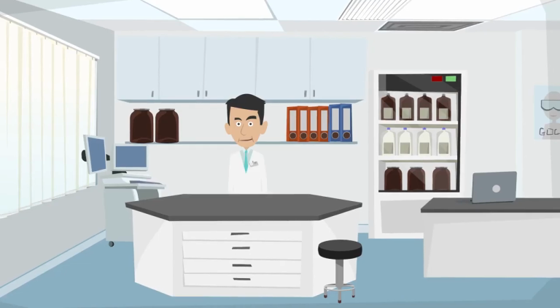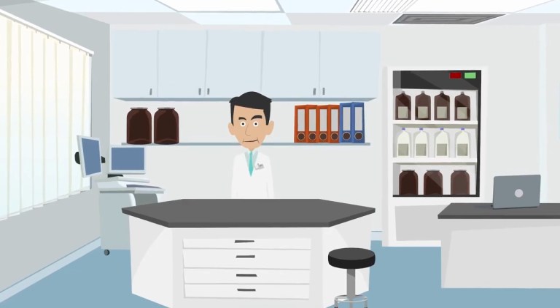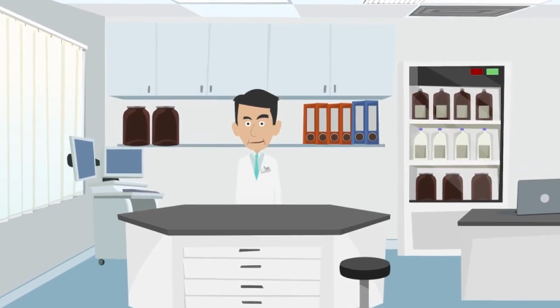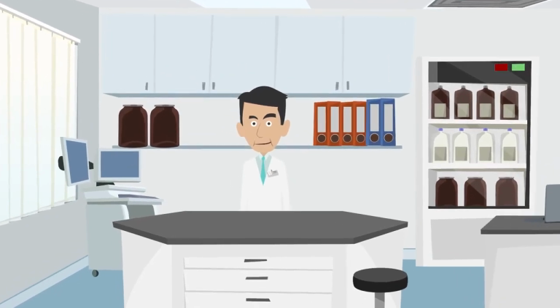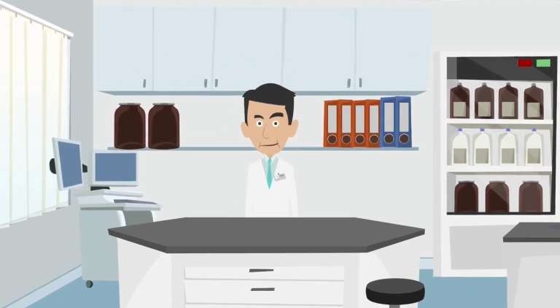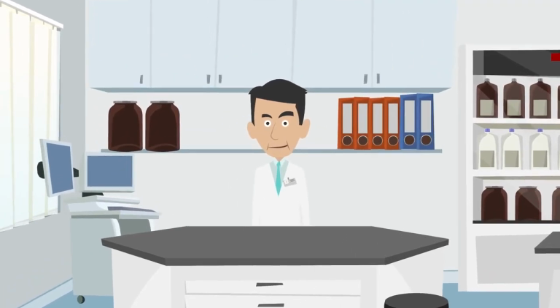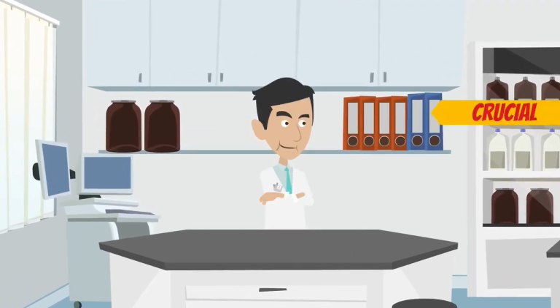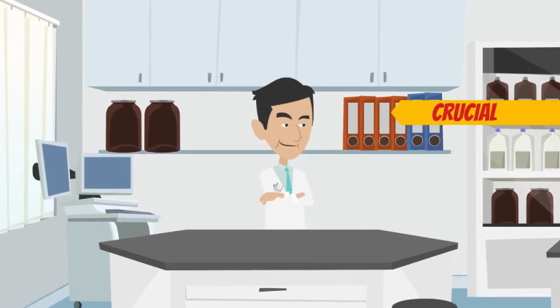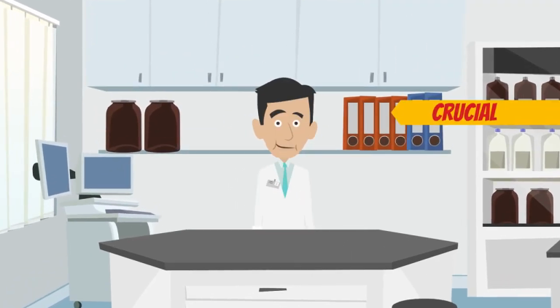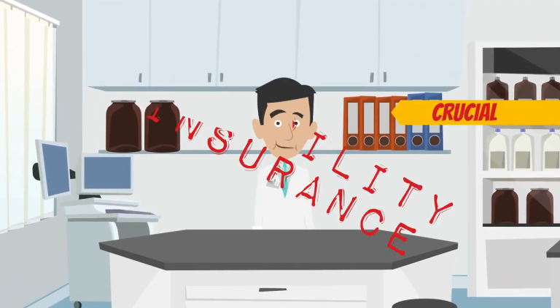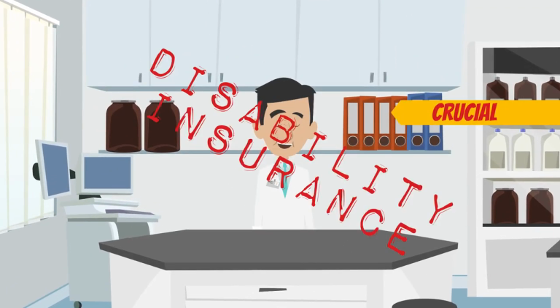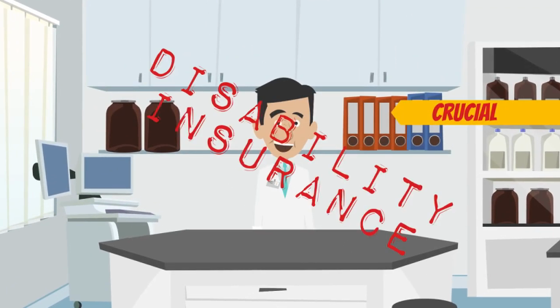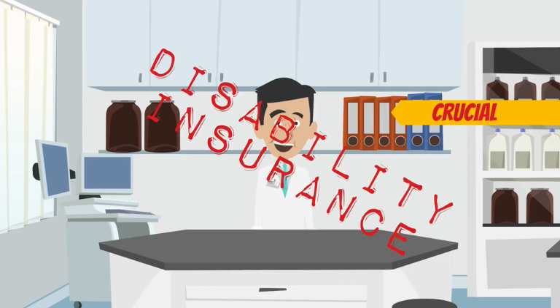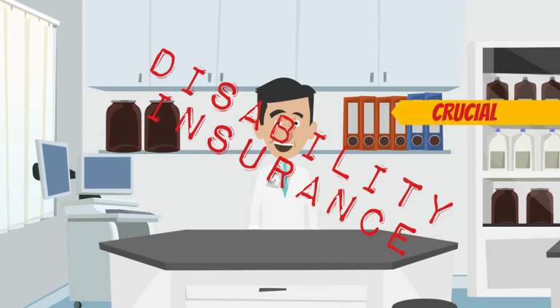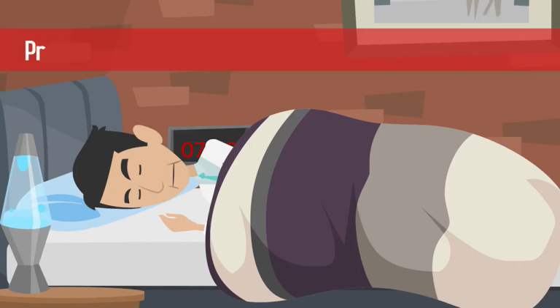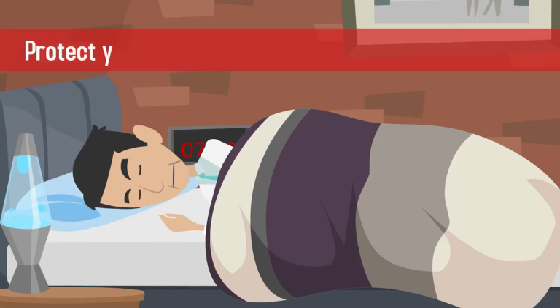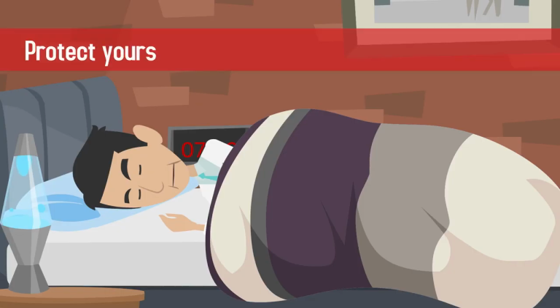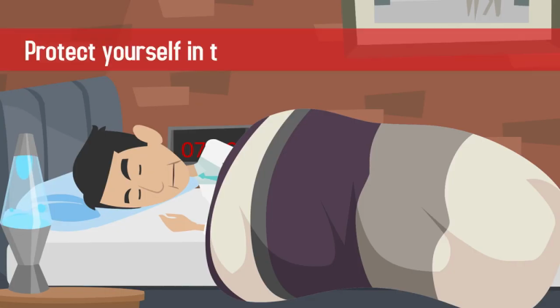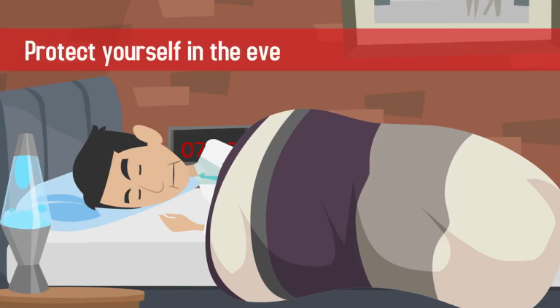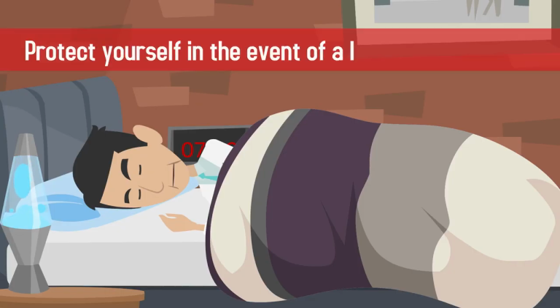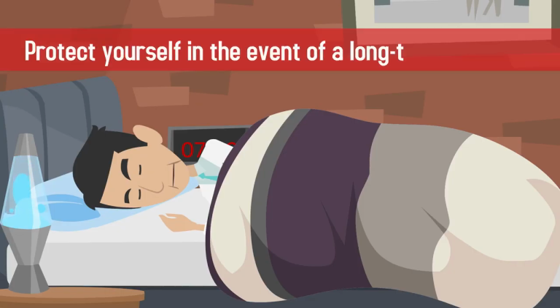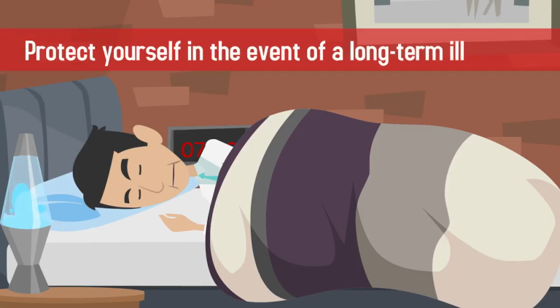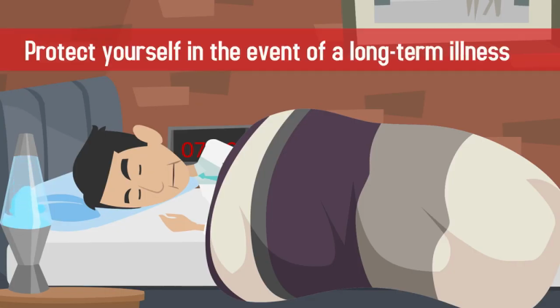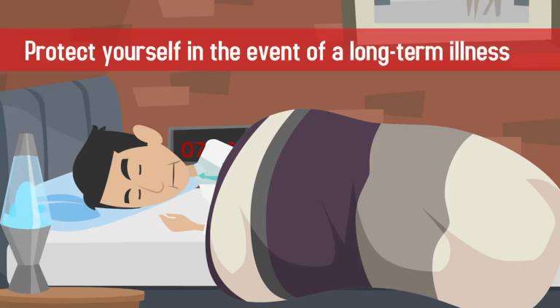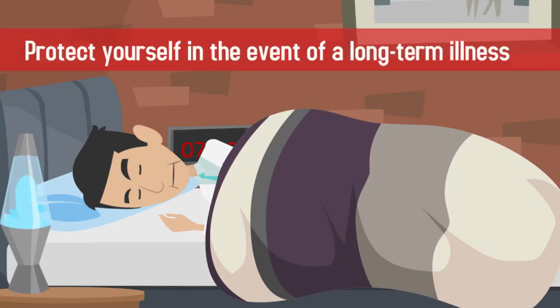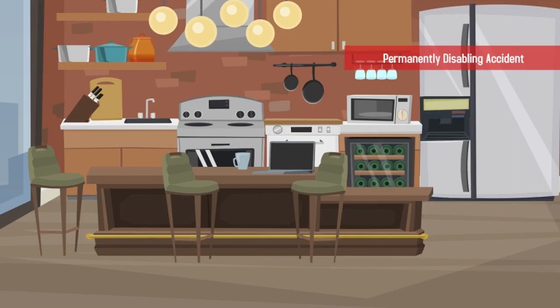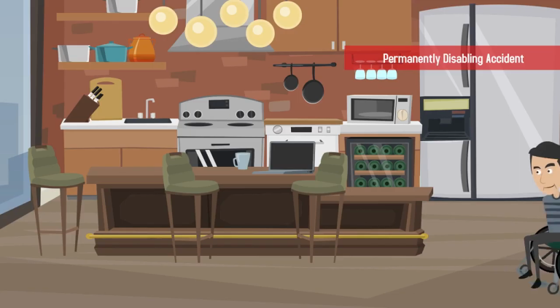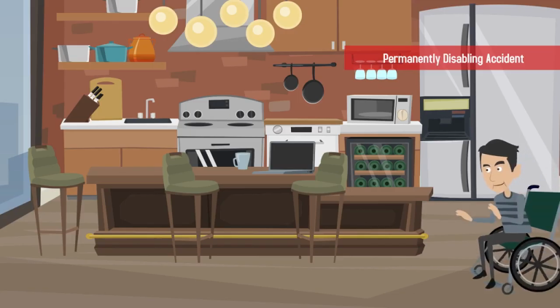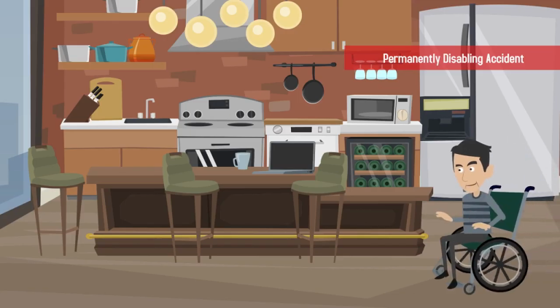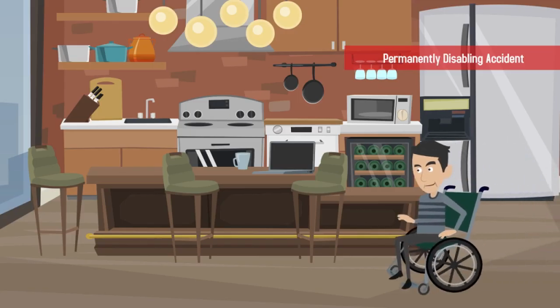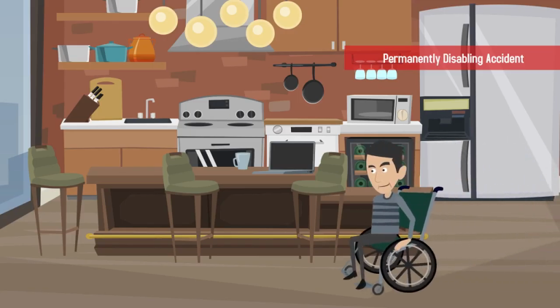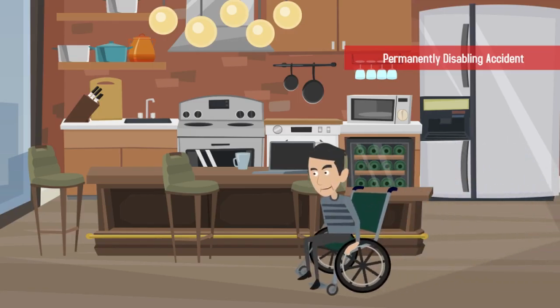Keep in mind that it's also crucial to have disability insurance to protect yourself in the event of a long-term illness or permanently disabling accident.